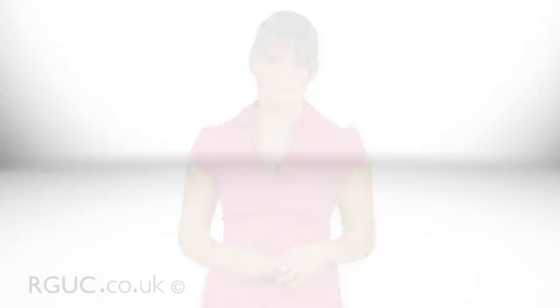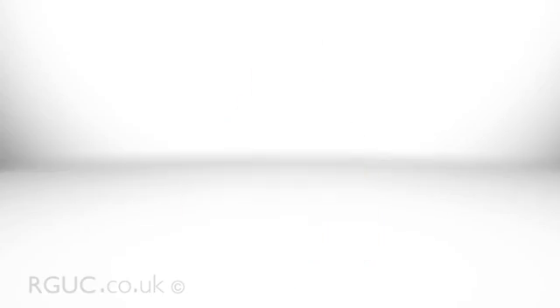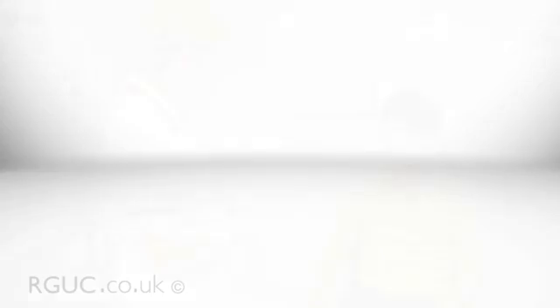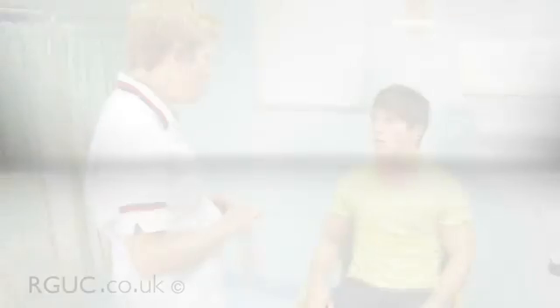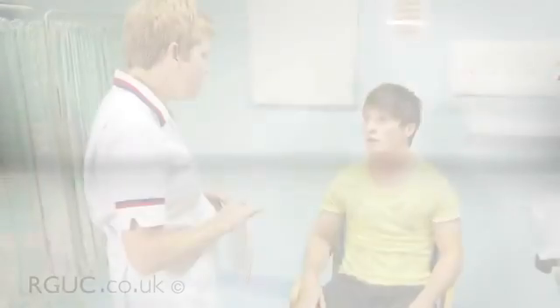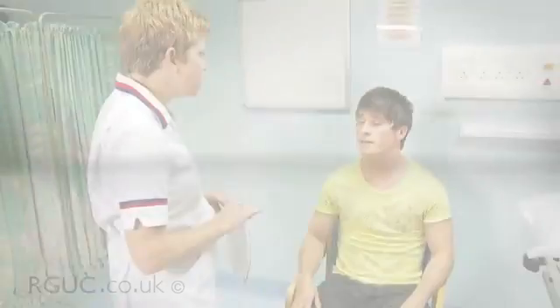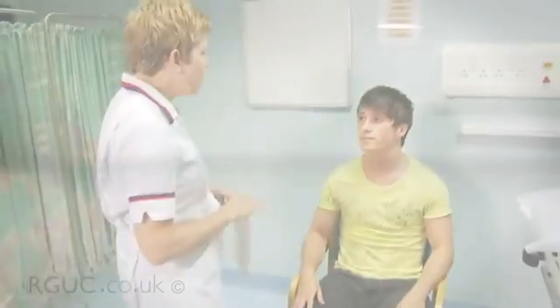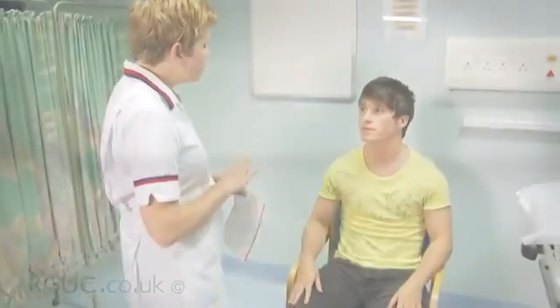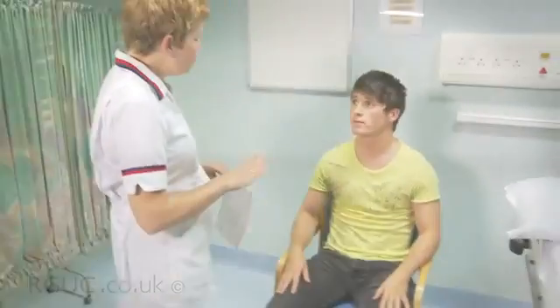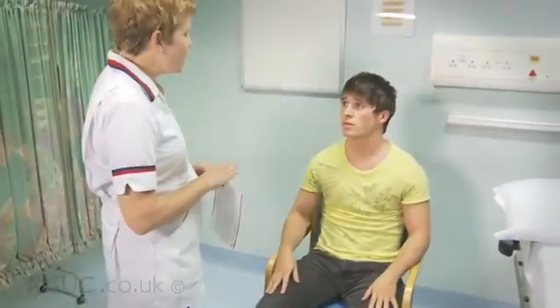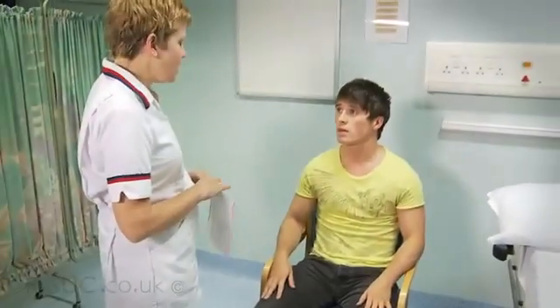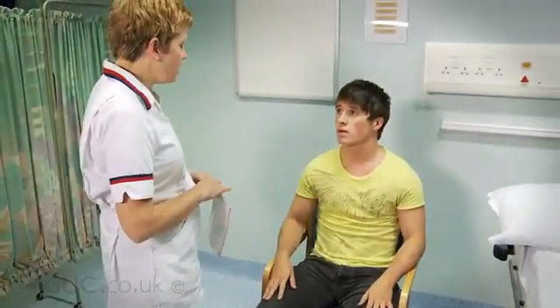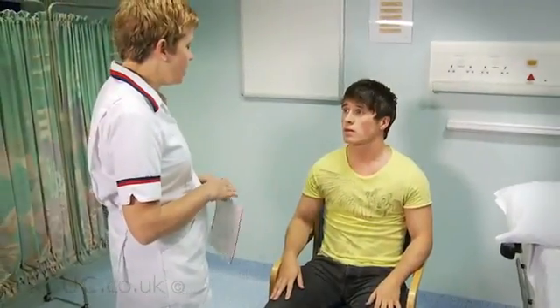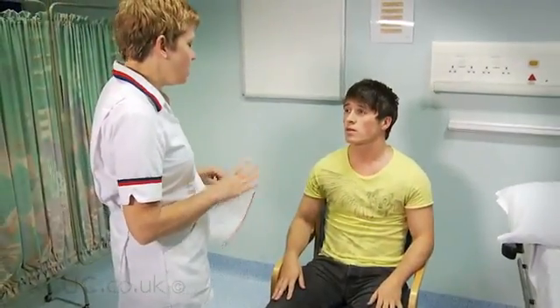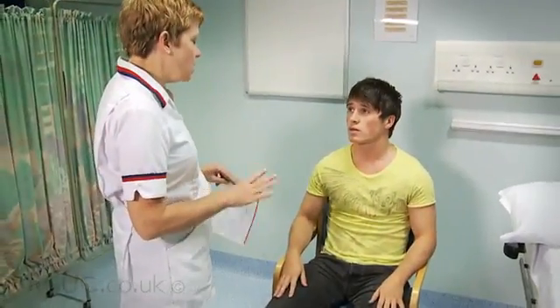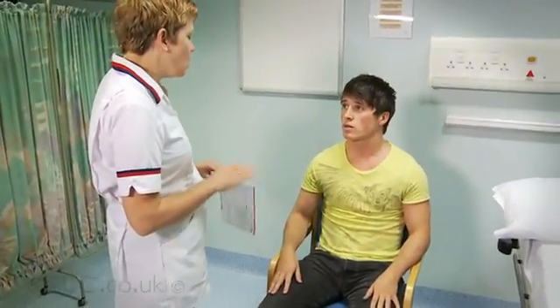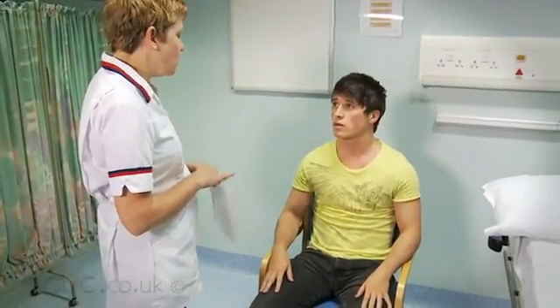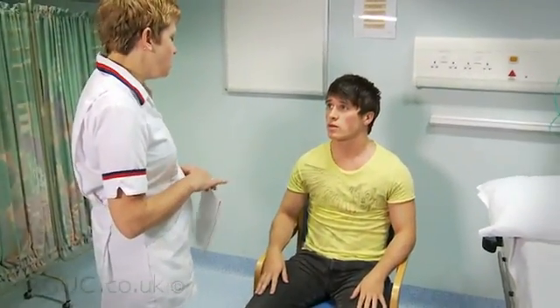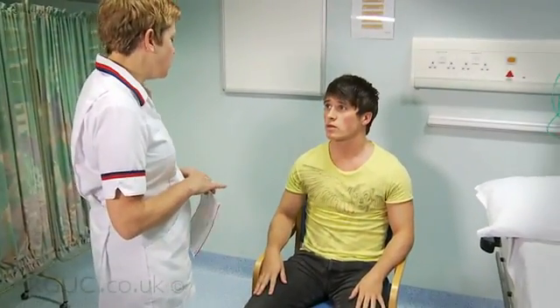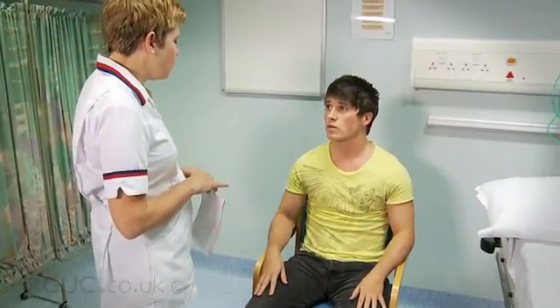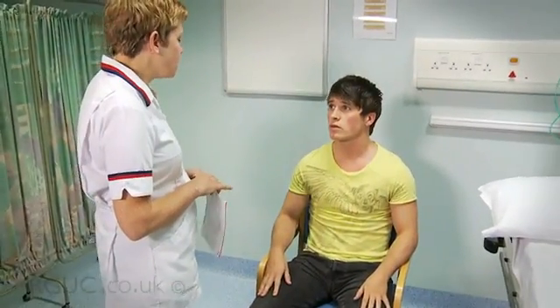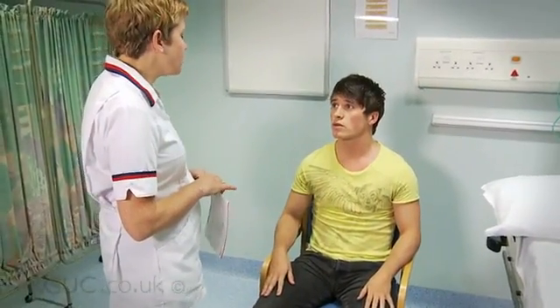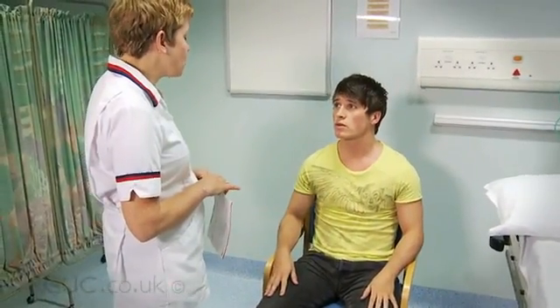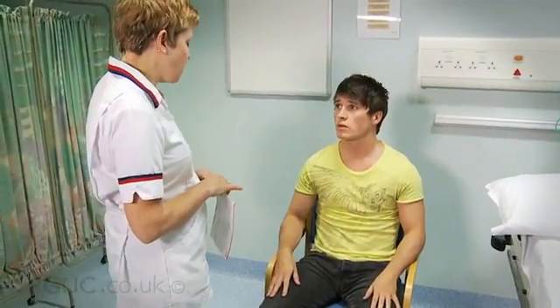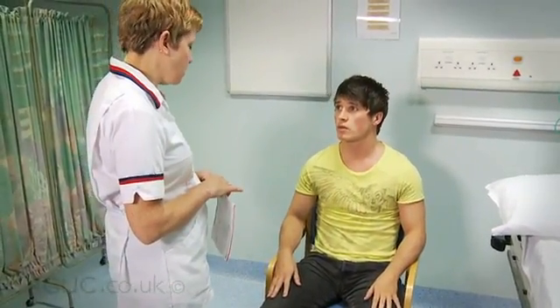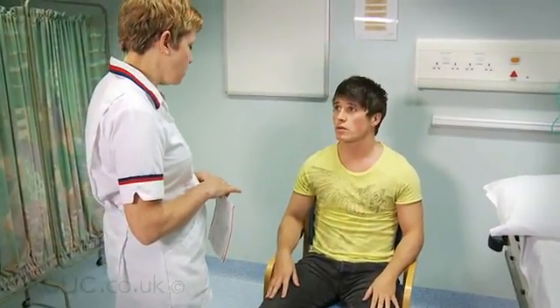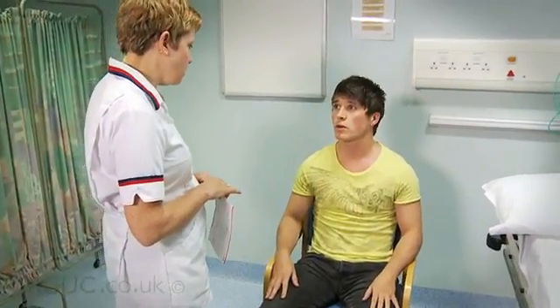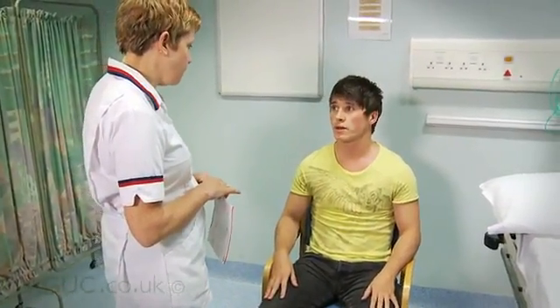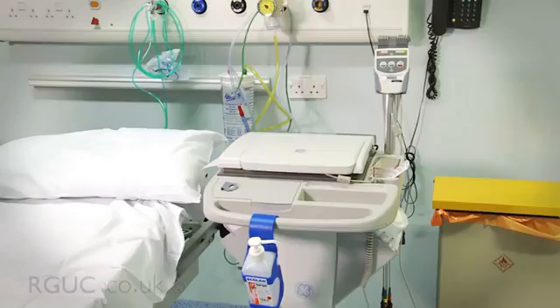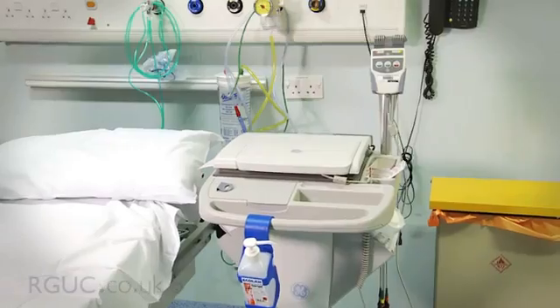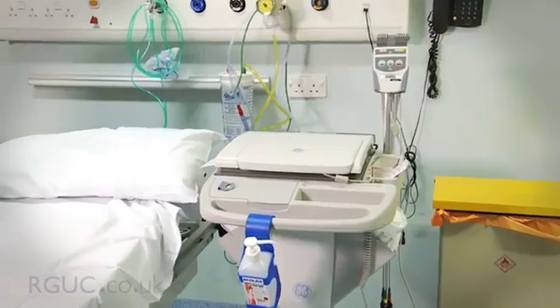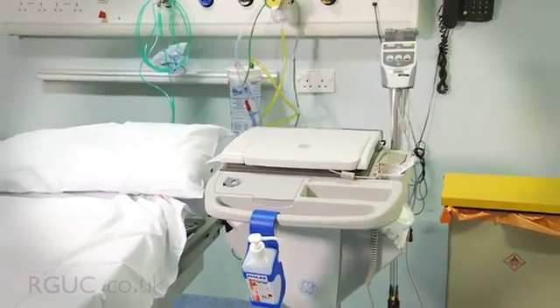Before commencing the test, briefly explain the procedure to the patient and gain informed consent verbally.